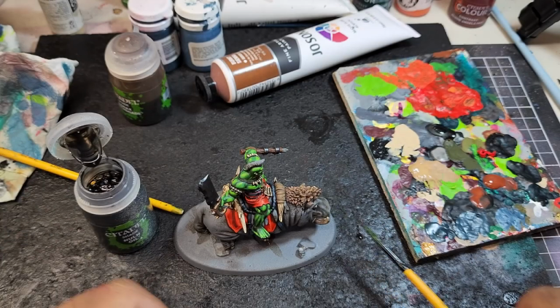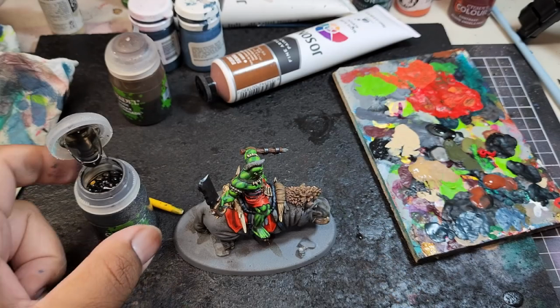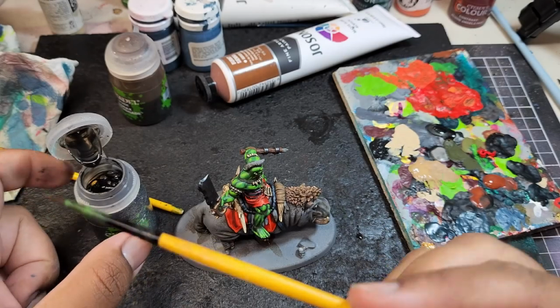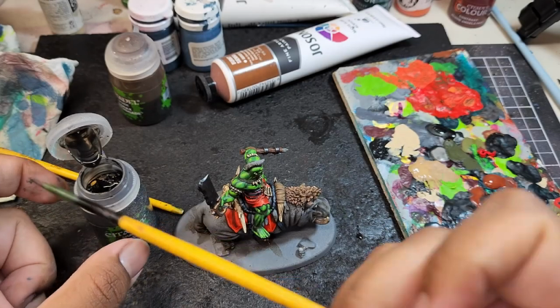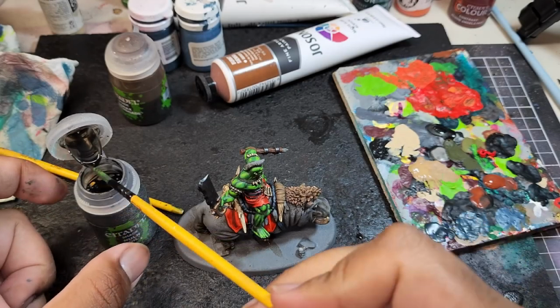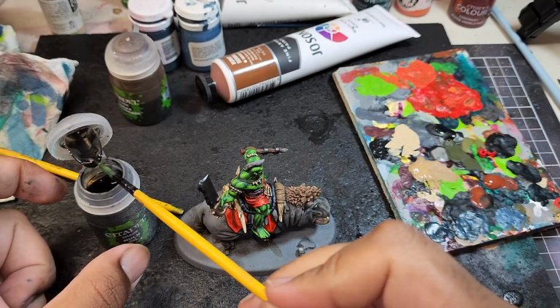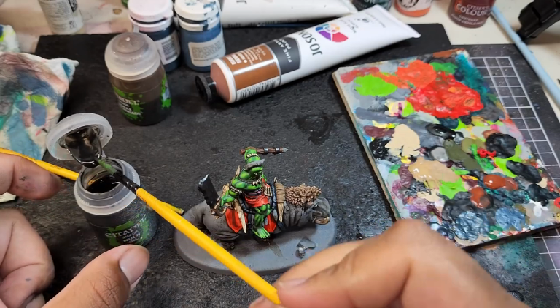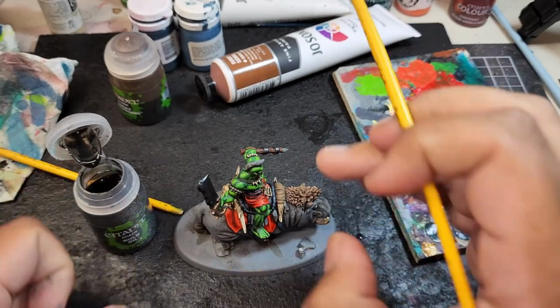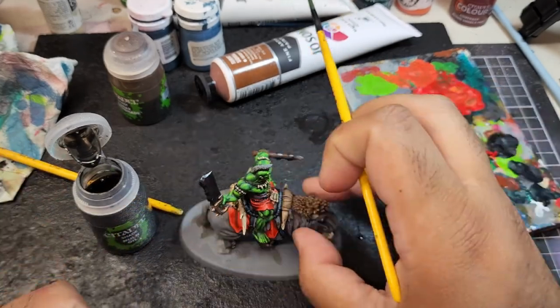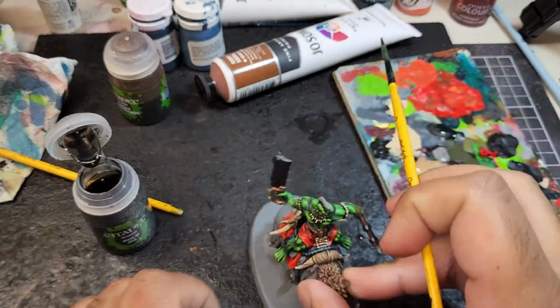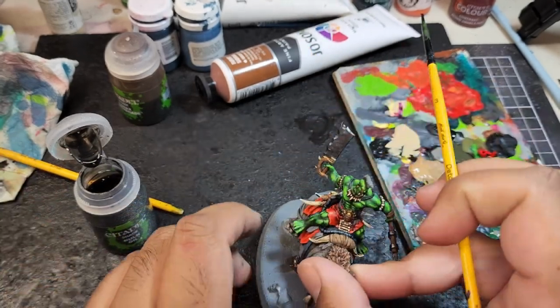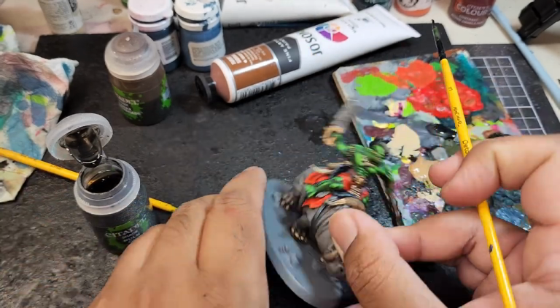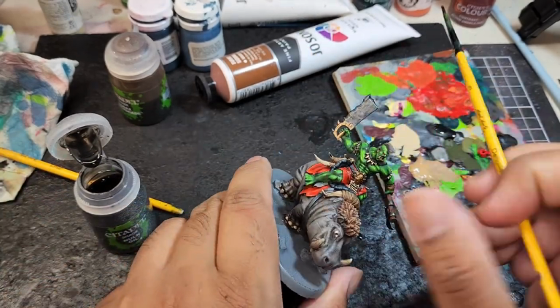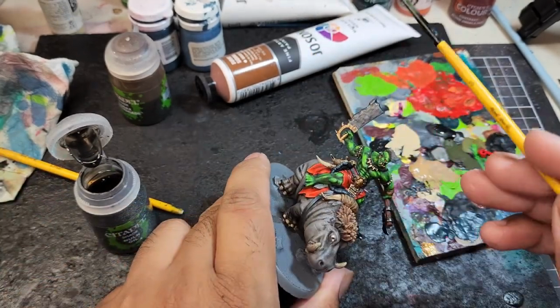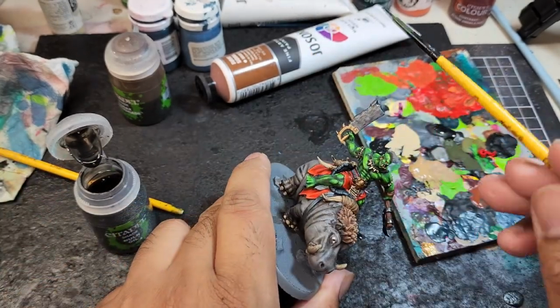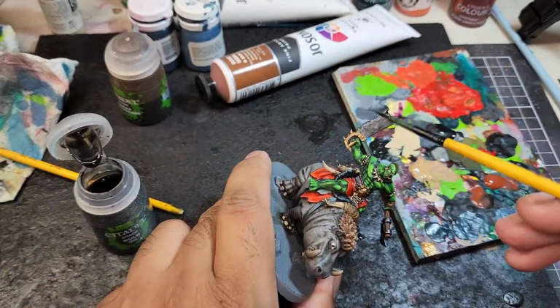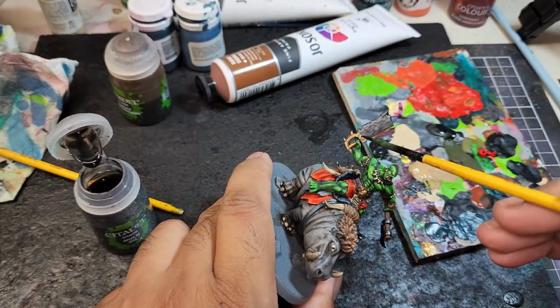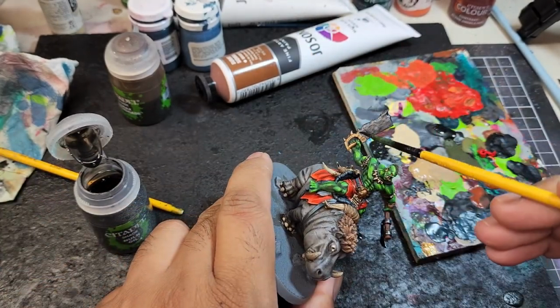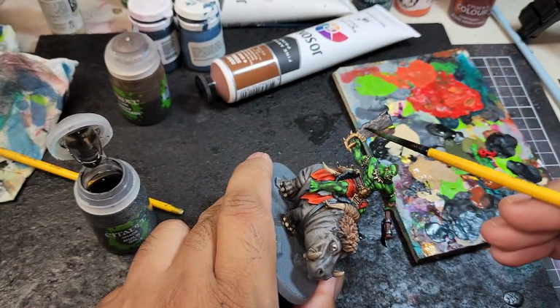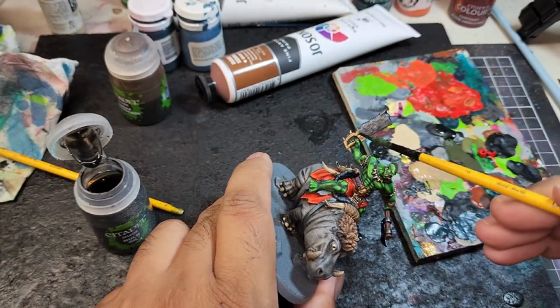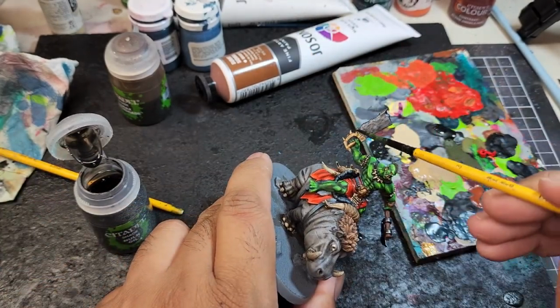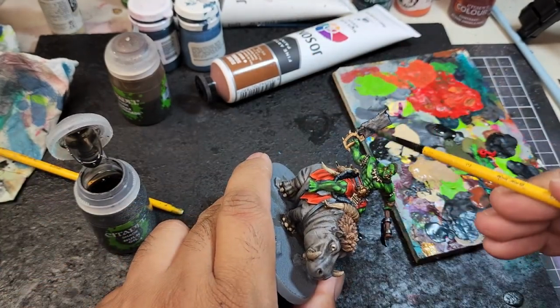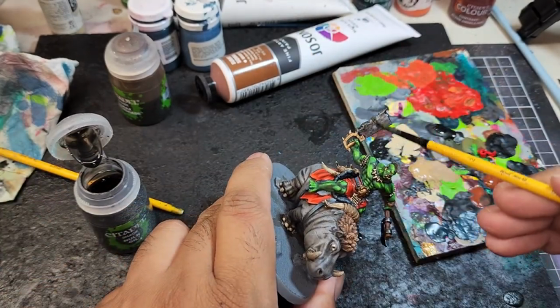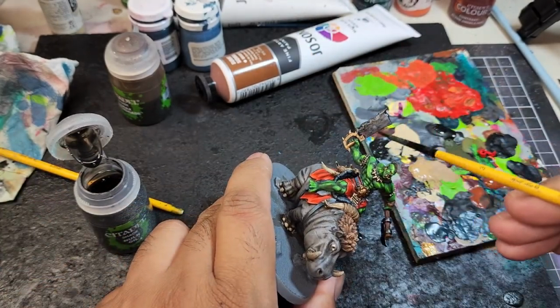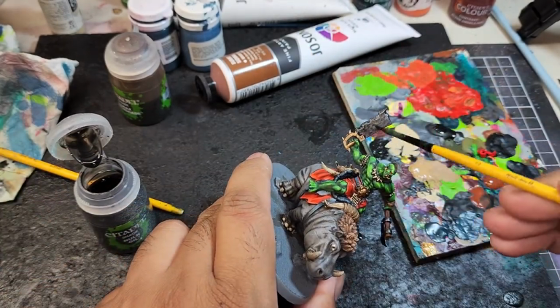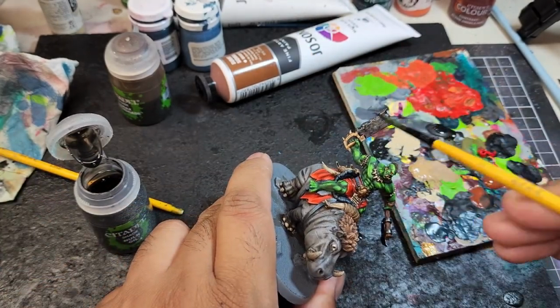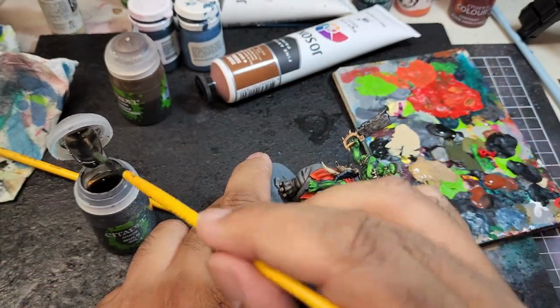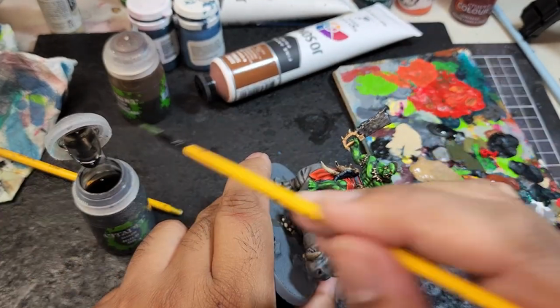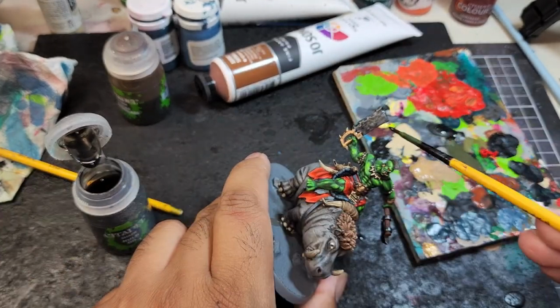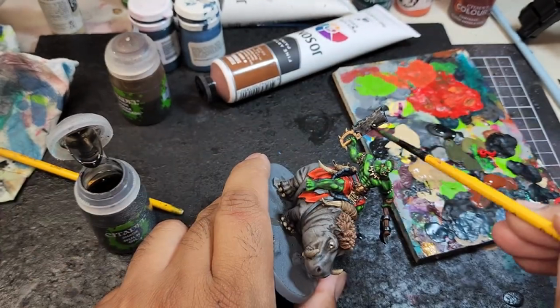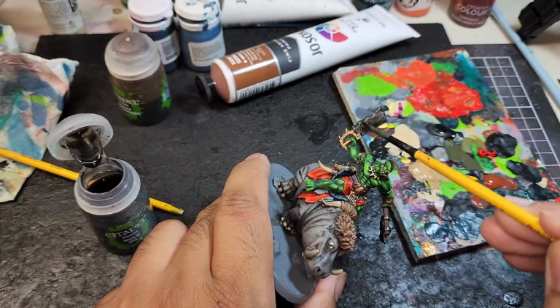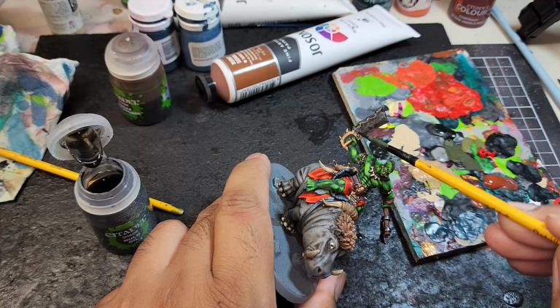And to shade the metallic areas, including the gold, I'm going to be using Null Oil Shade.